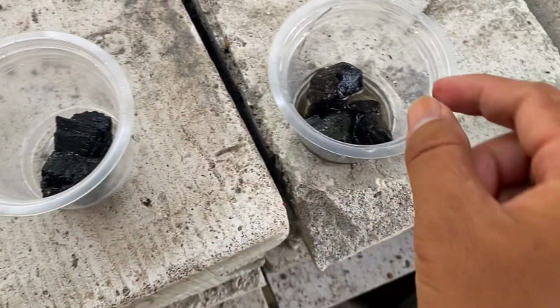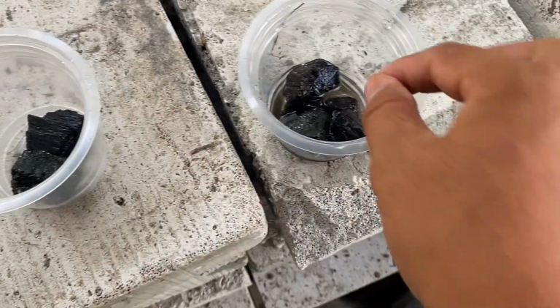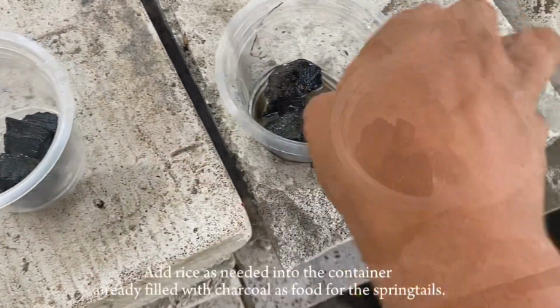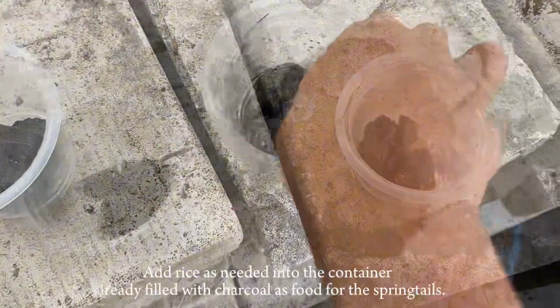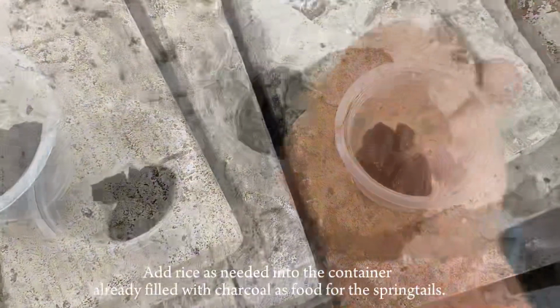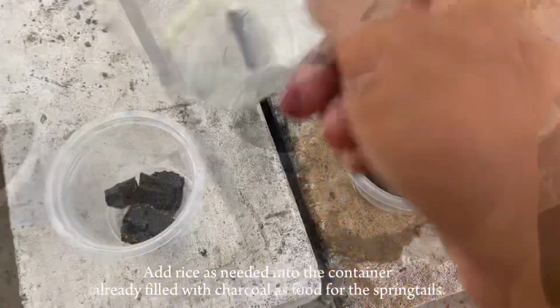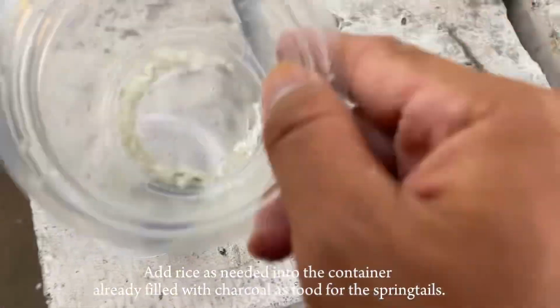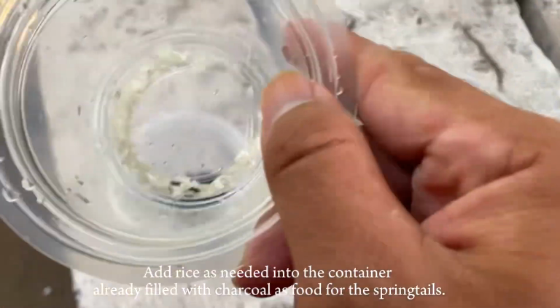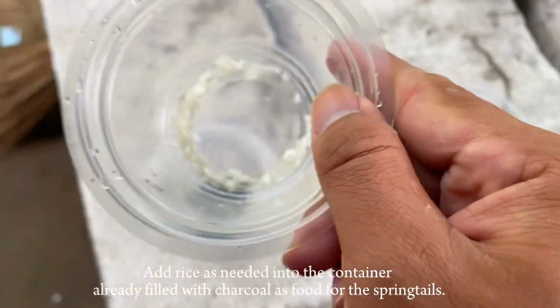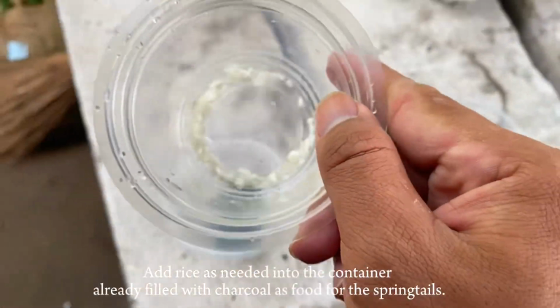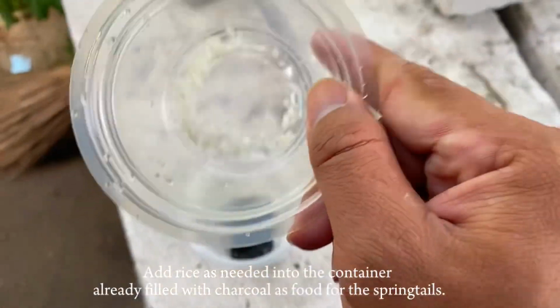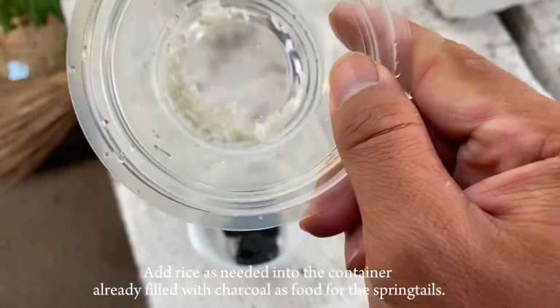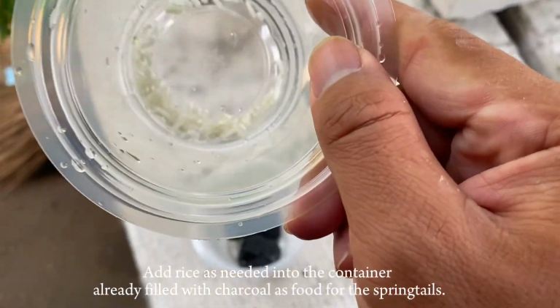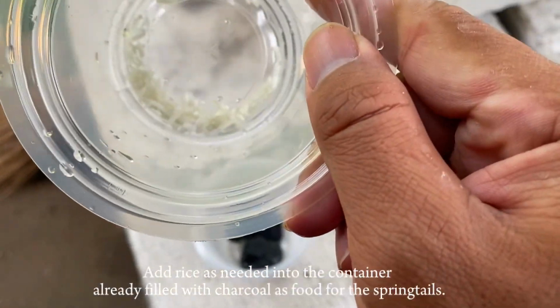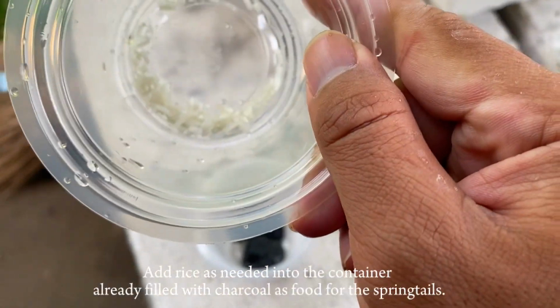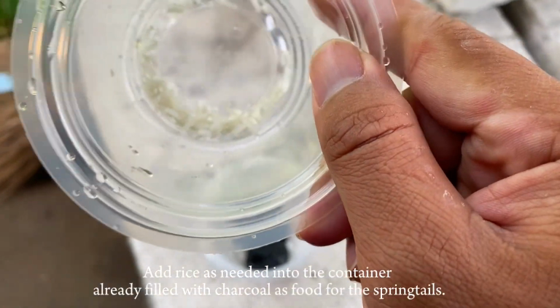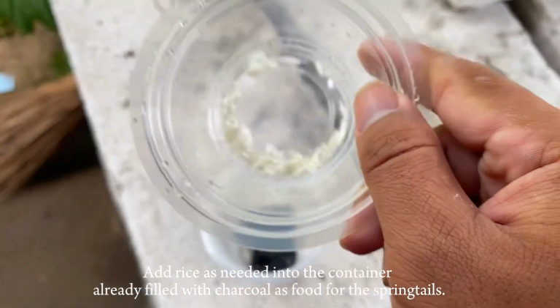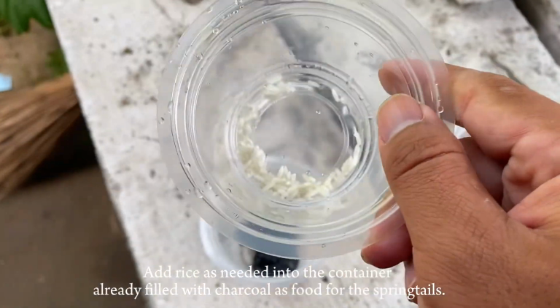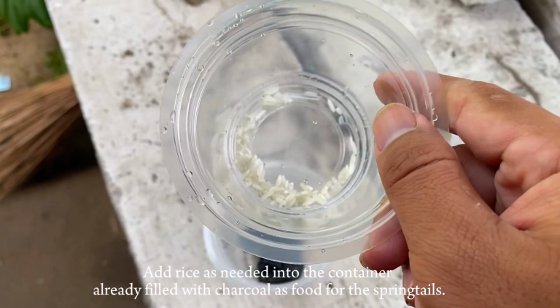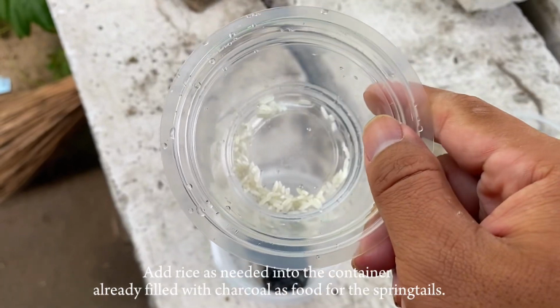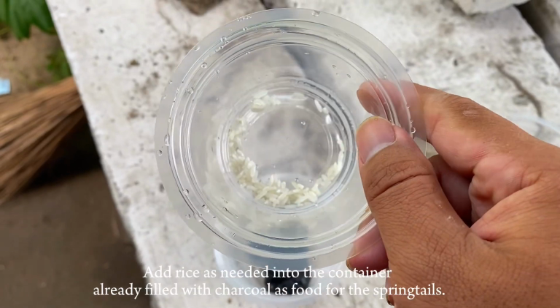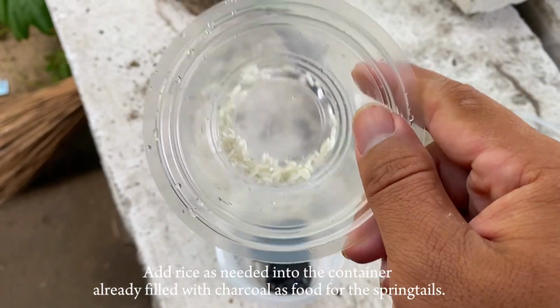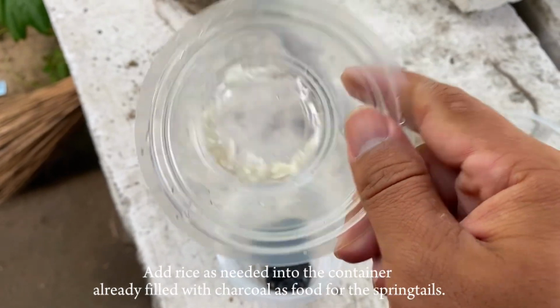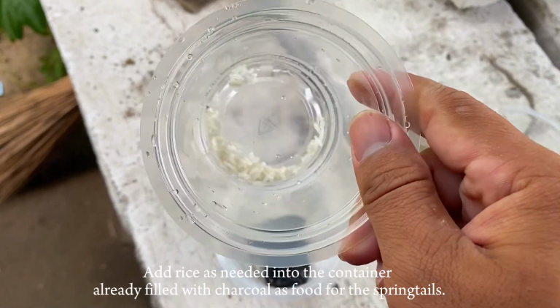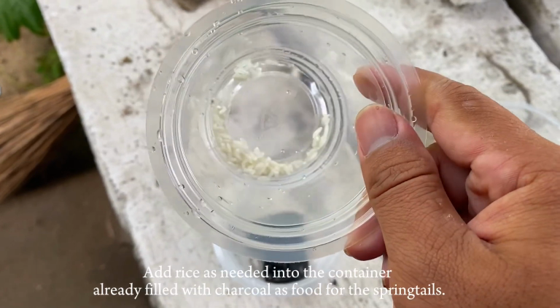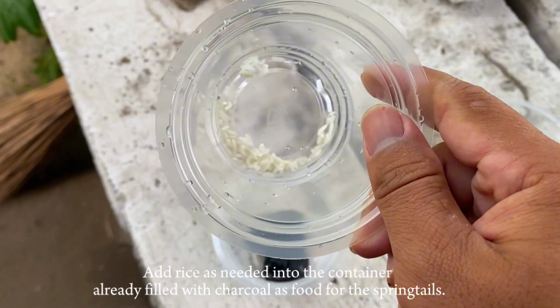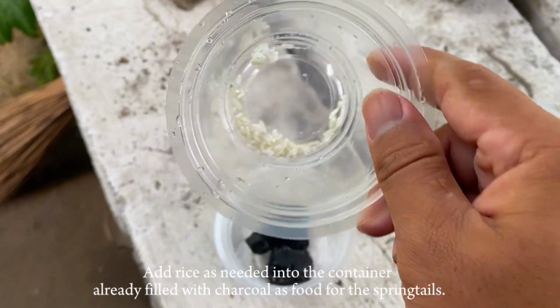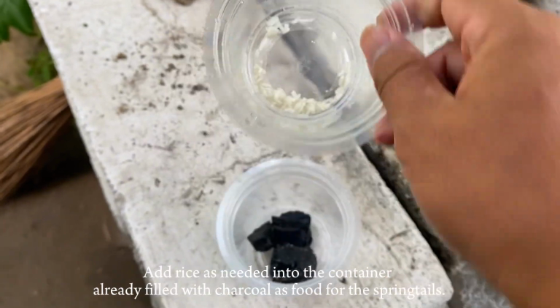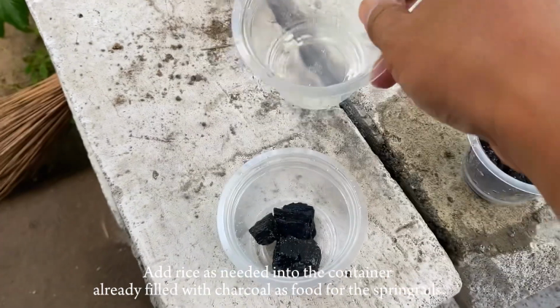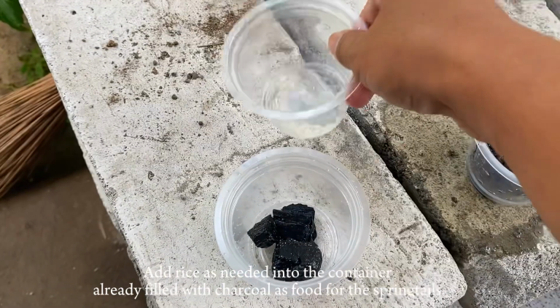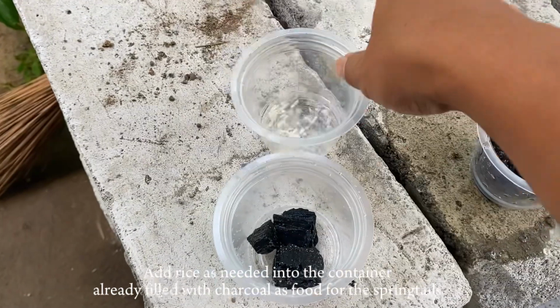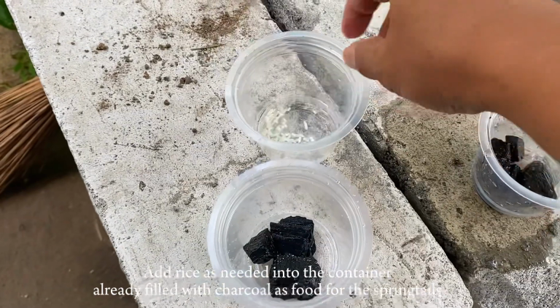Add rice as needed into the container, already filled with charcoal, as food for the springtails.